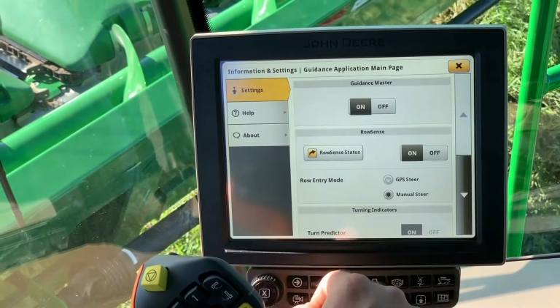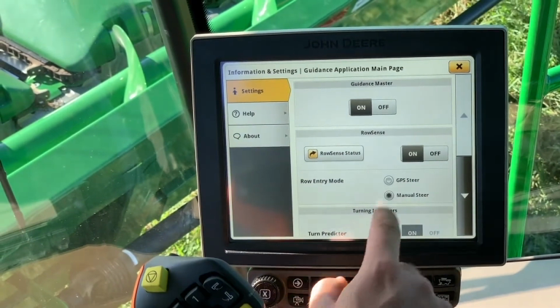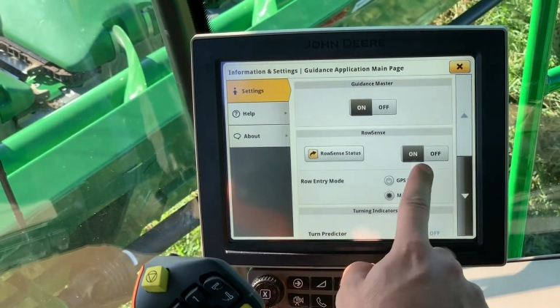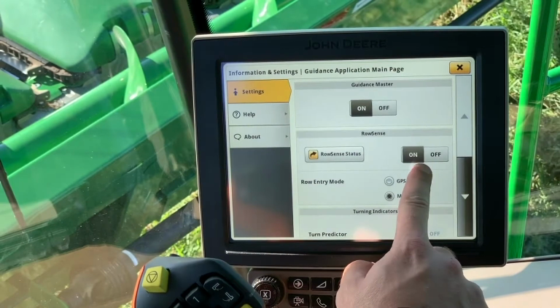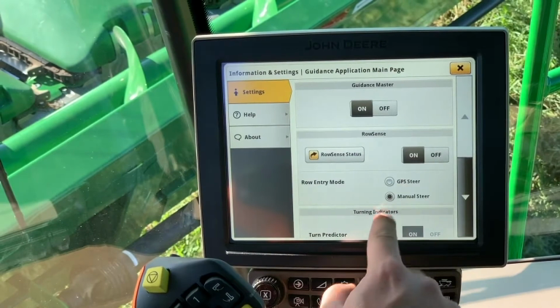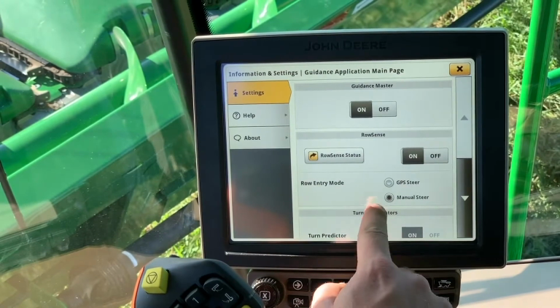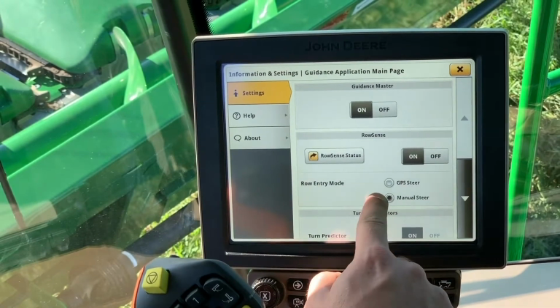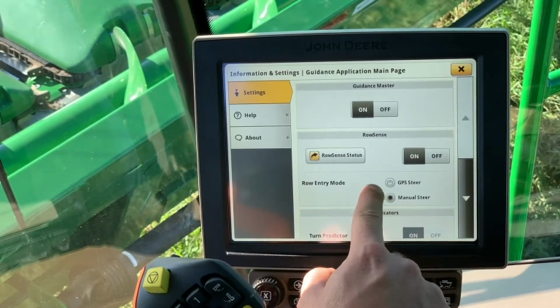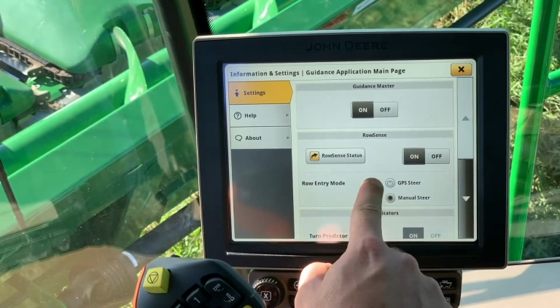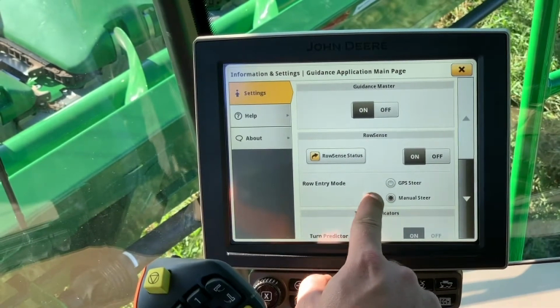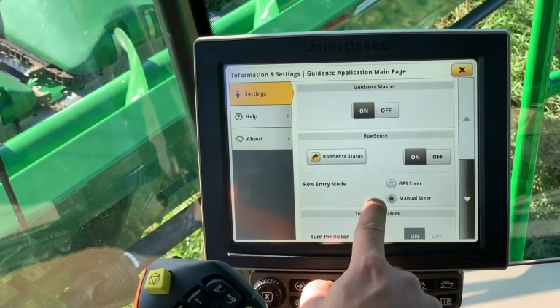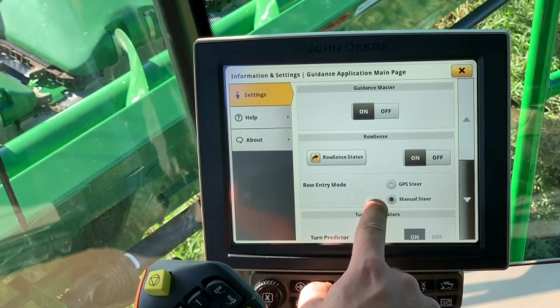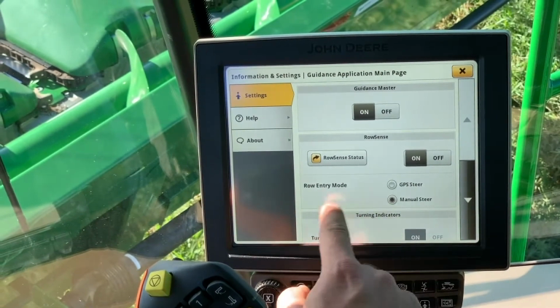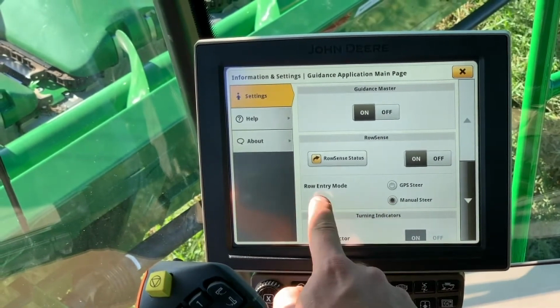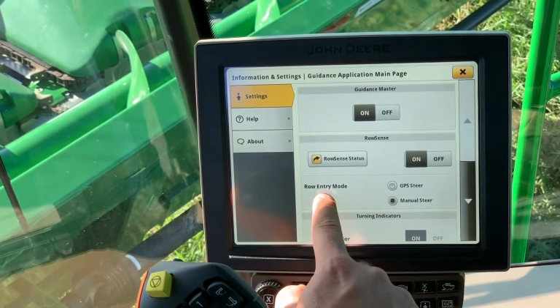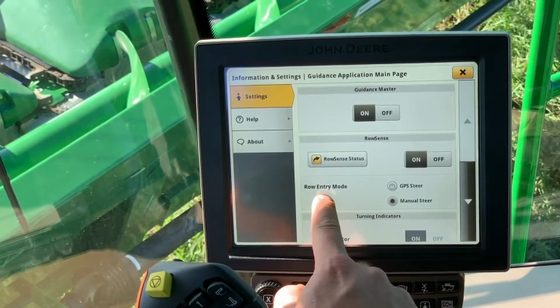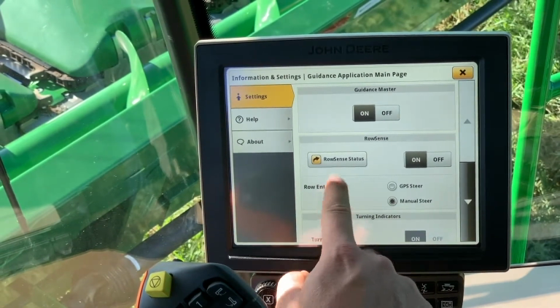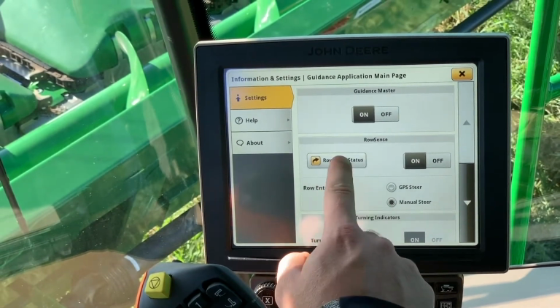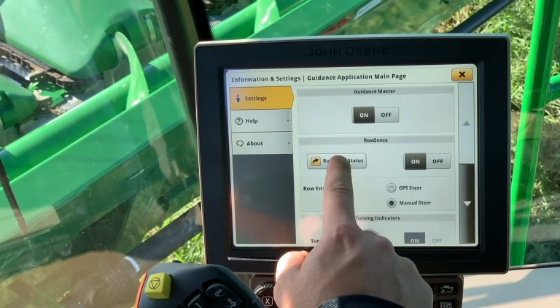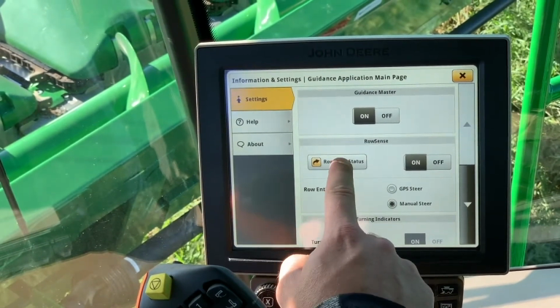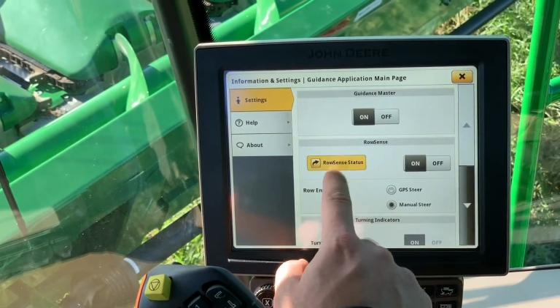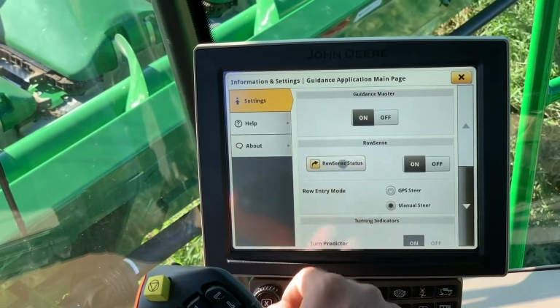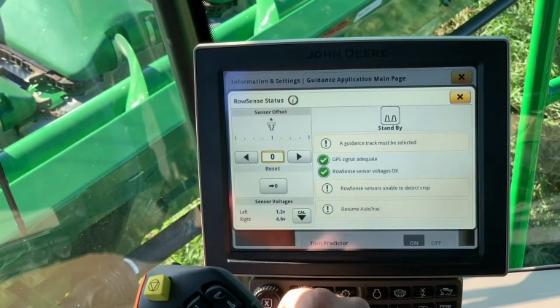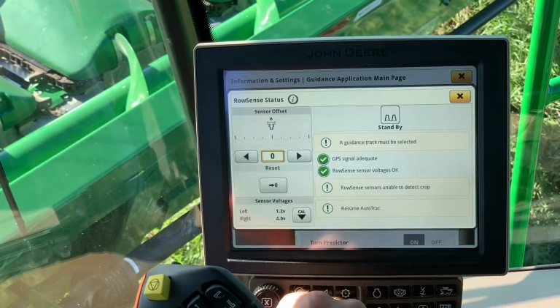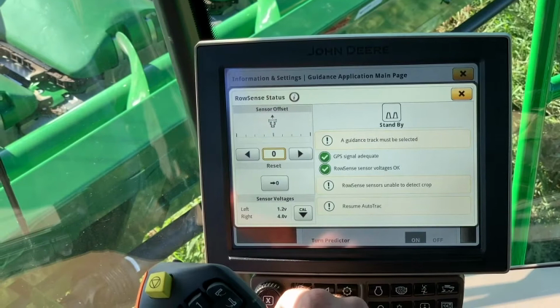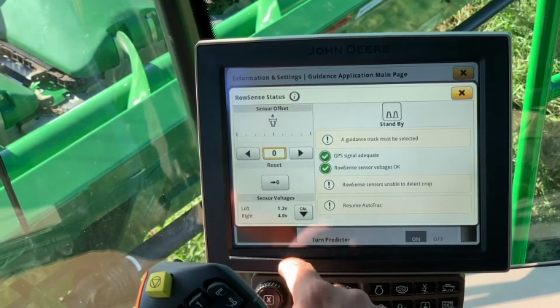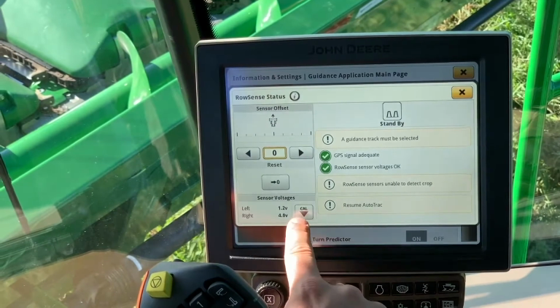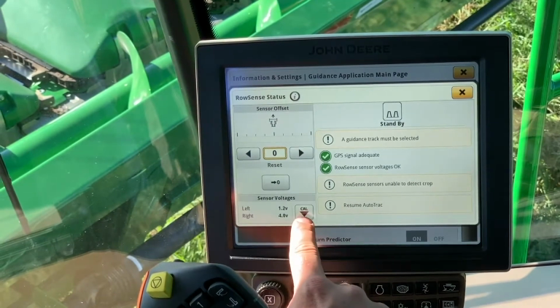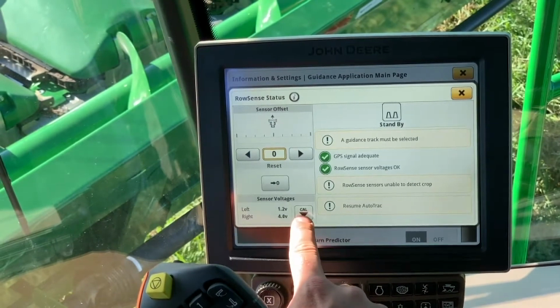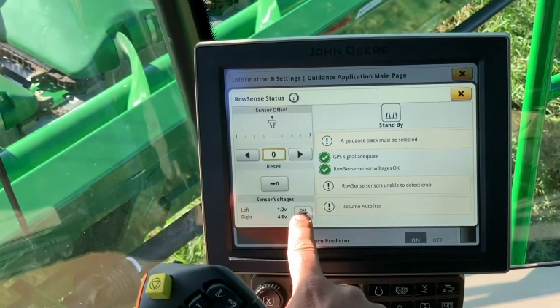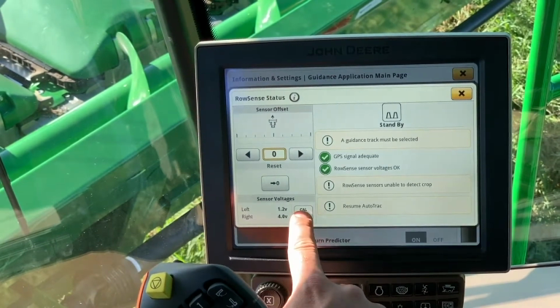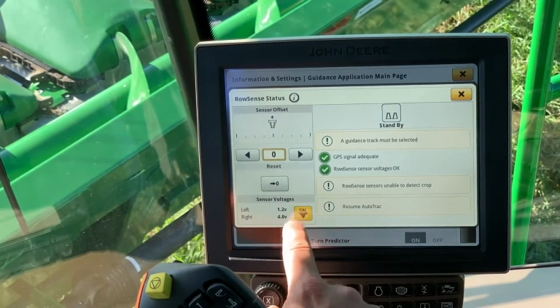Here you can see our row sense. We've got a row sense status — we can turn it off and on. We can also change our row entry mode from GPS steer to manual steer.